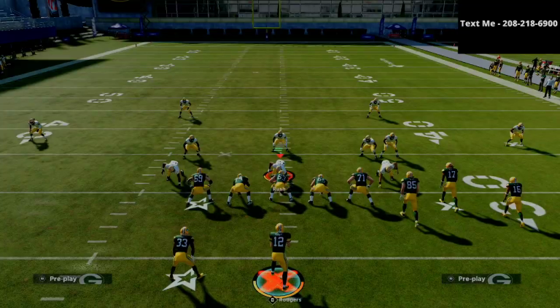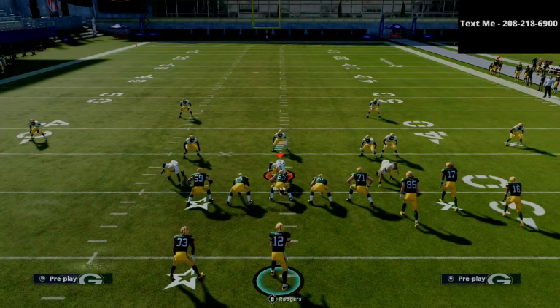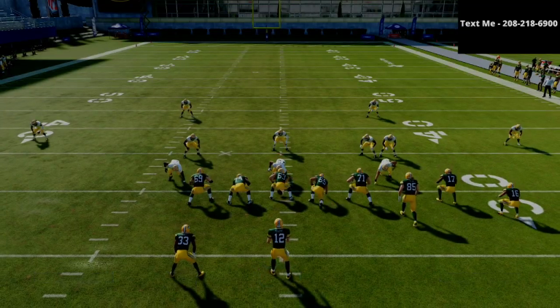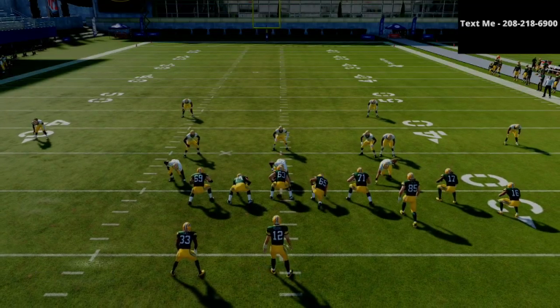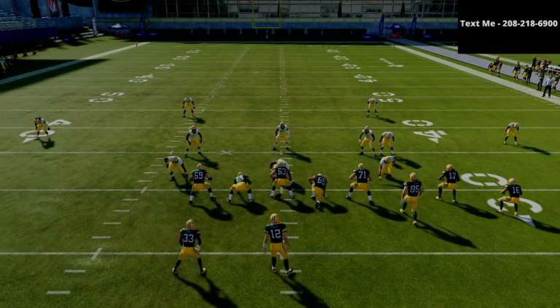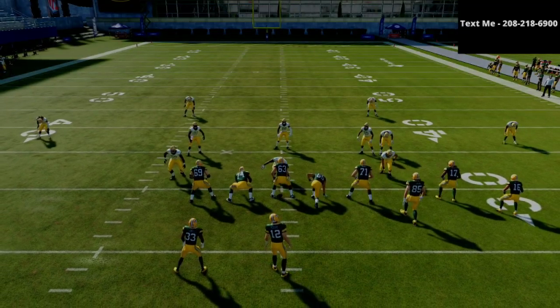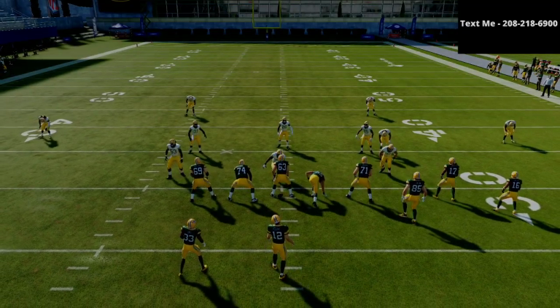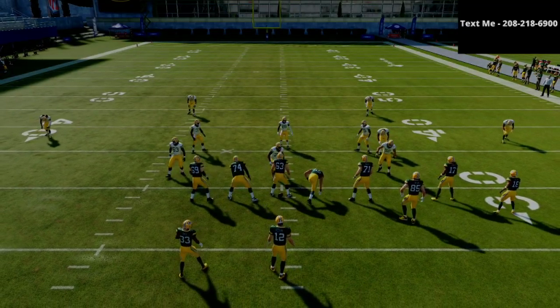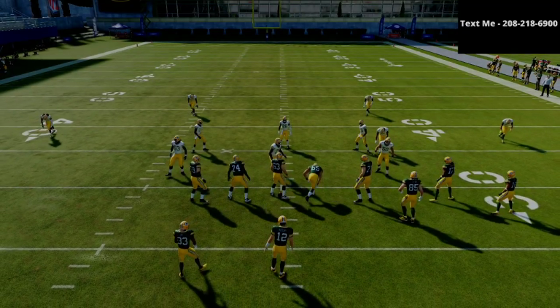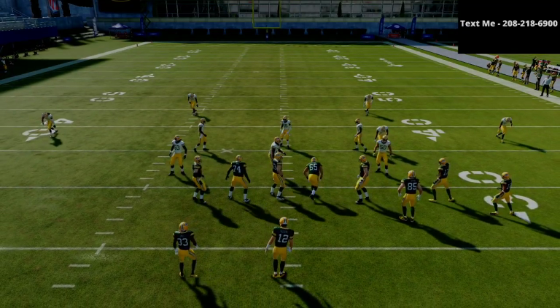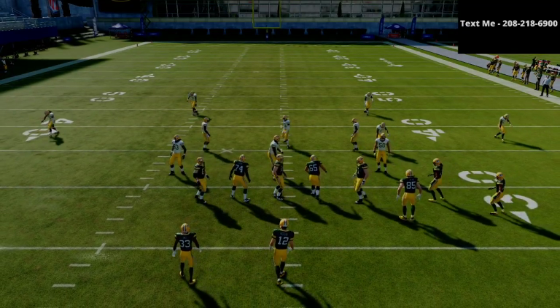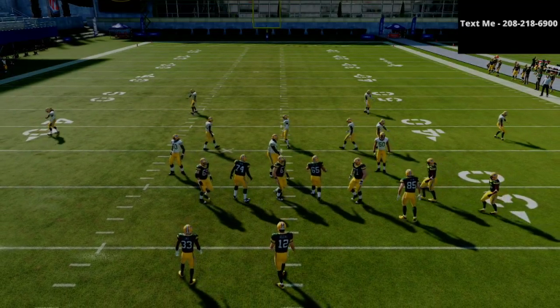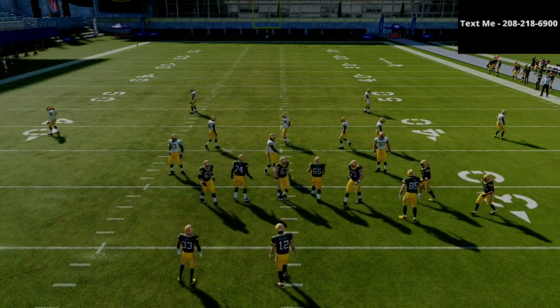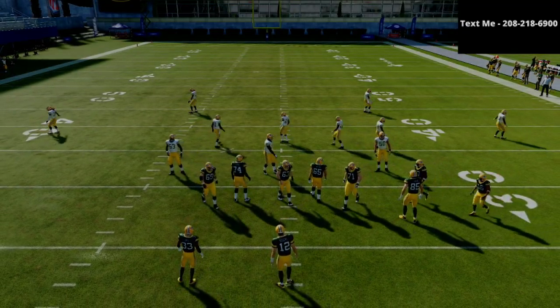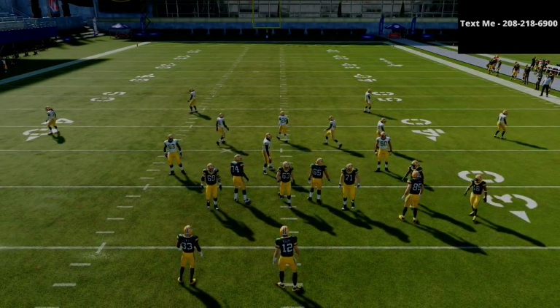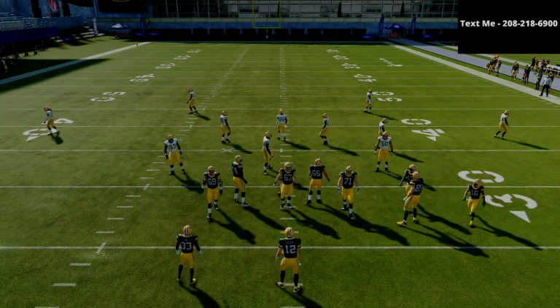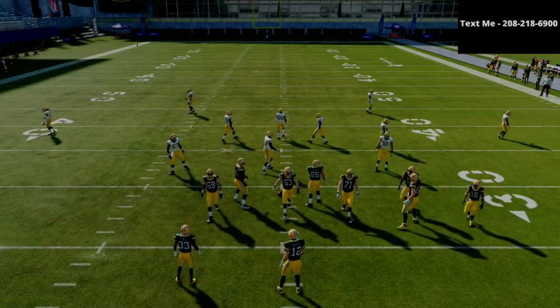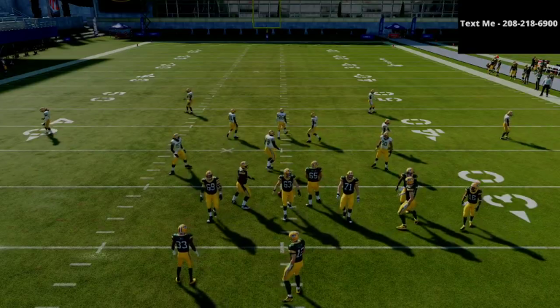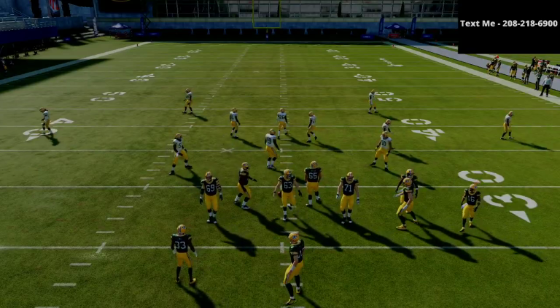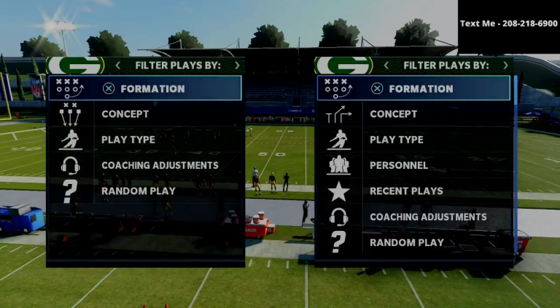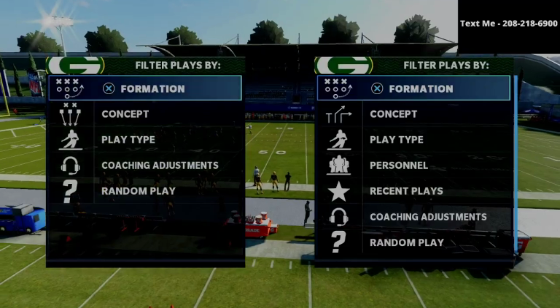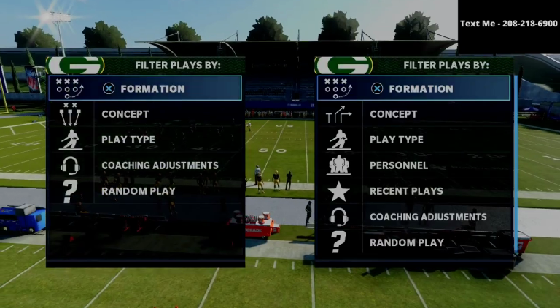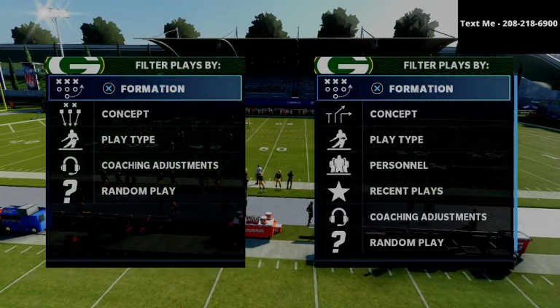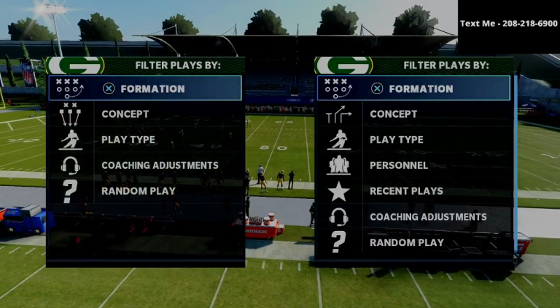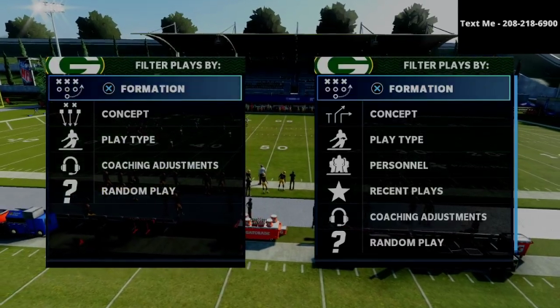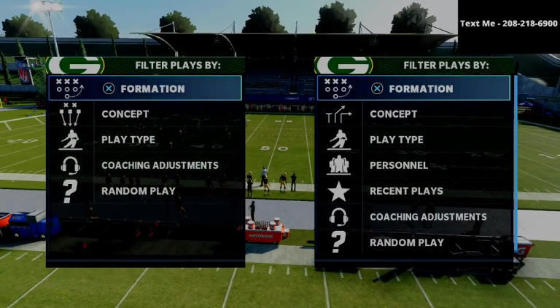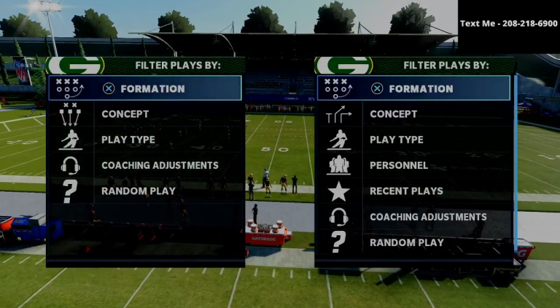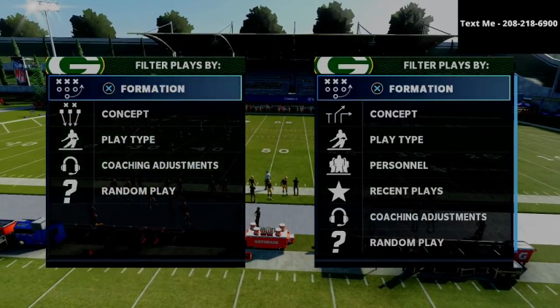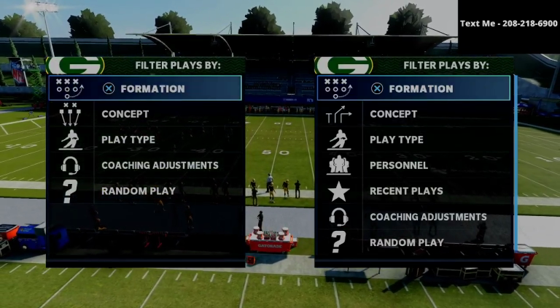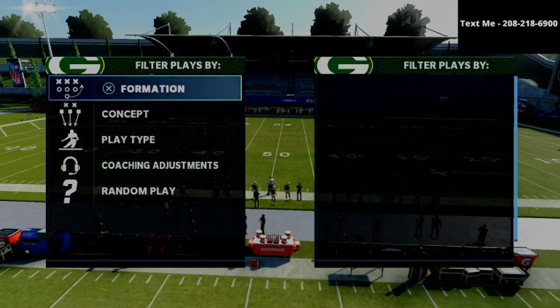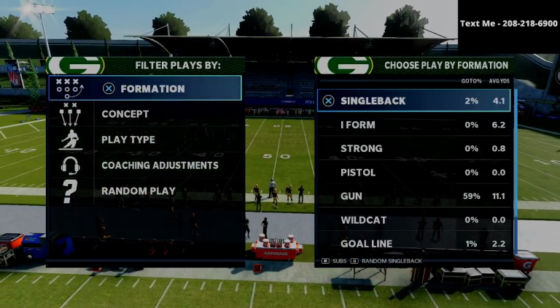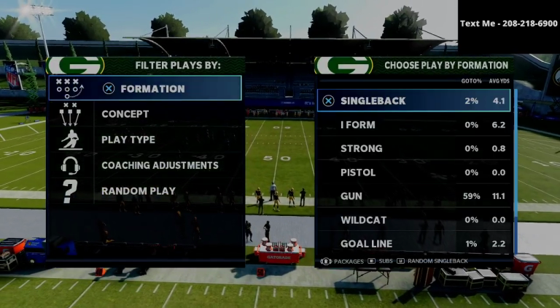In this video, I'm going to be sharing with you how Pavan runs what I believe to be the best bunch tight end in Madden 21.